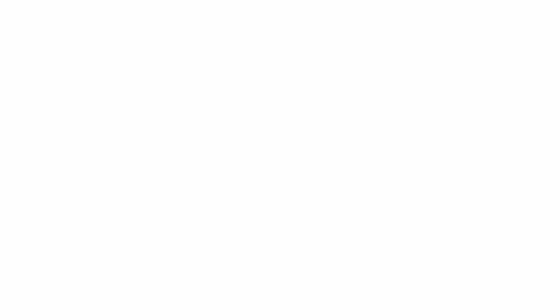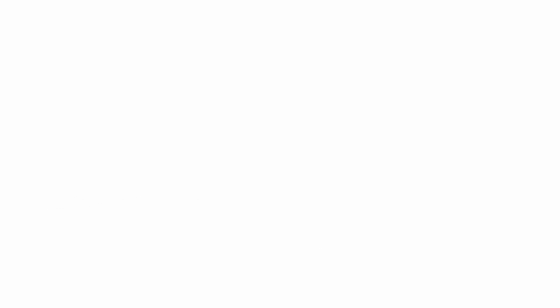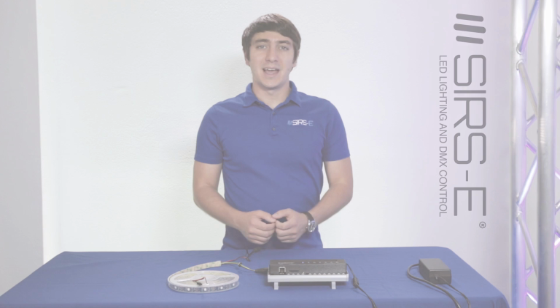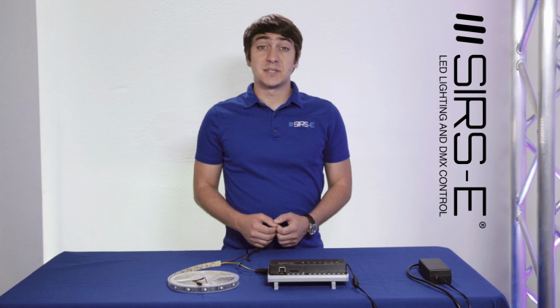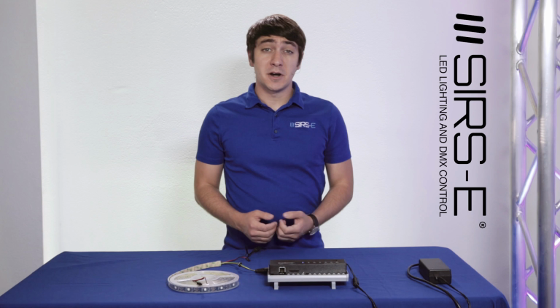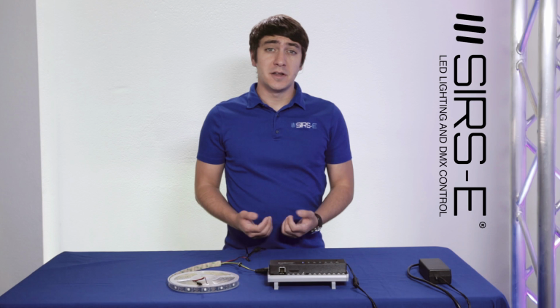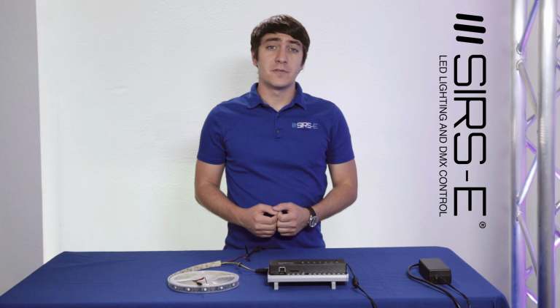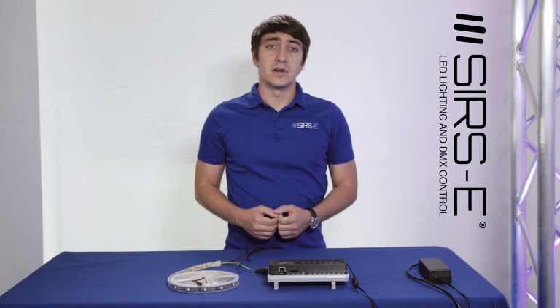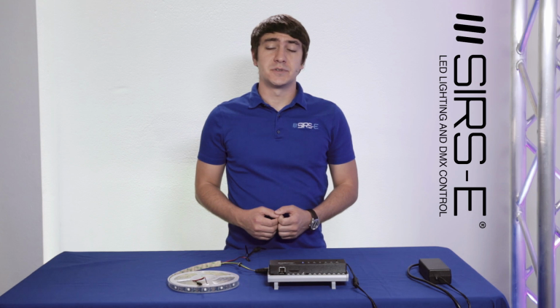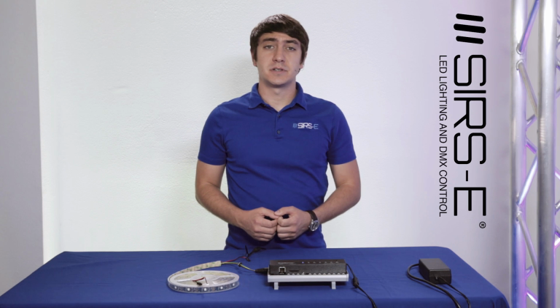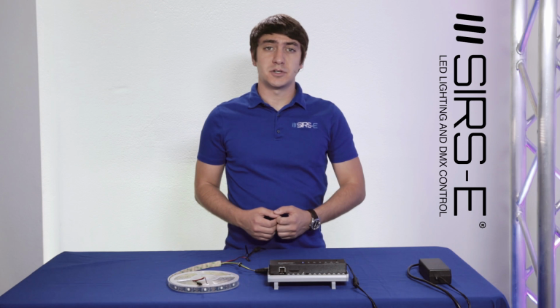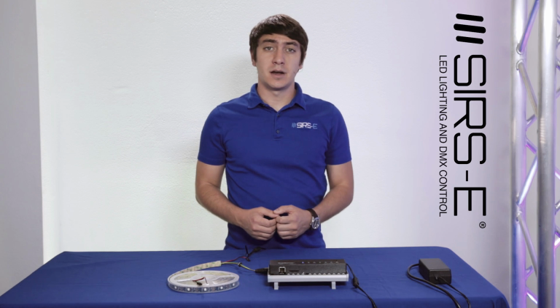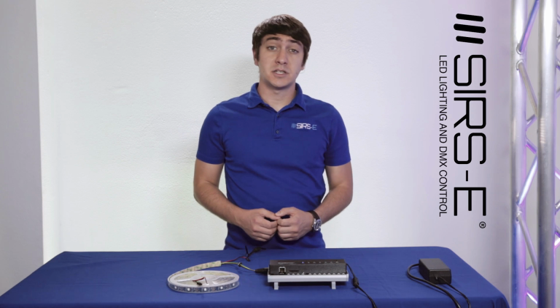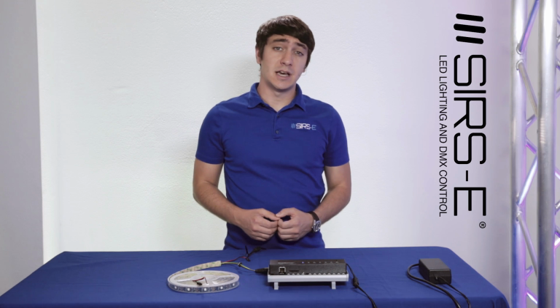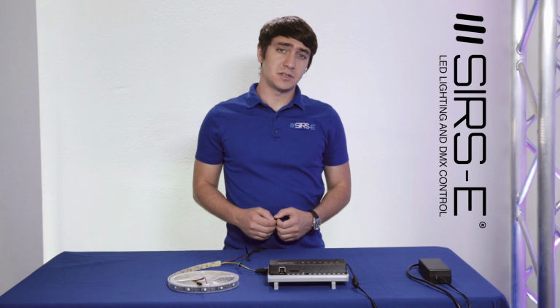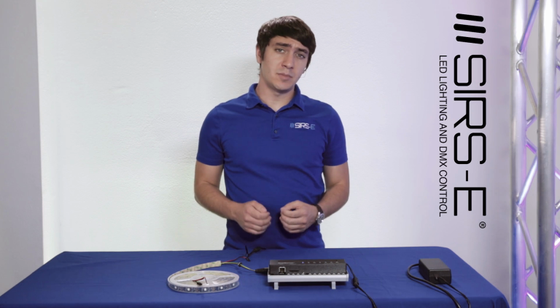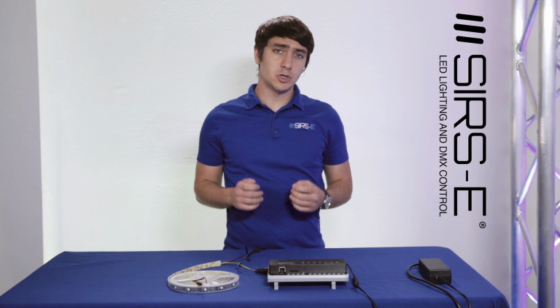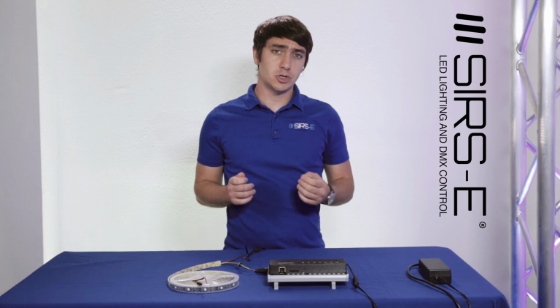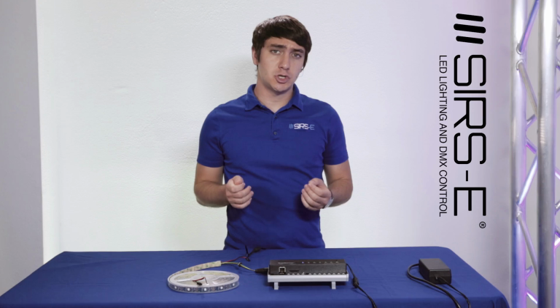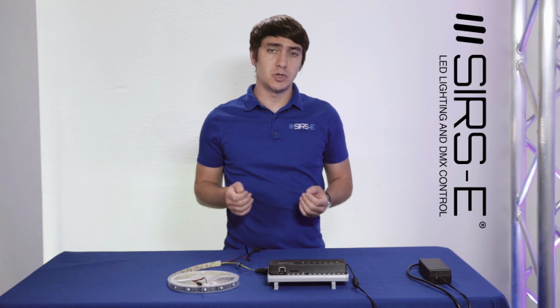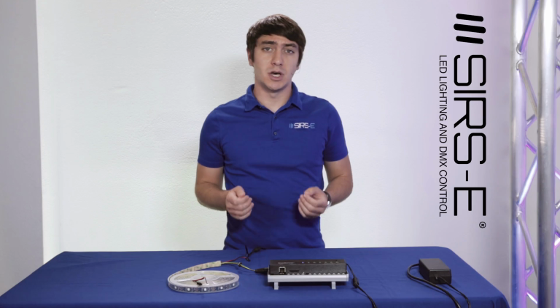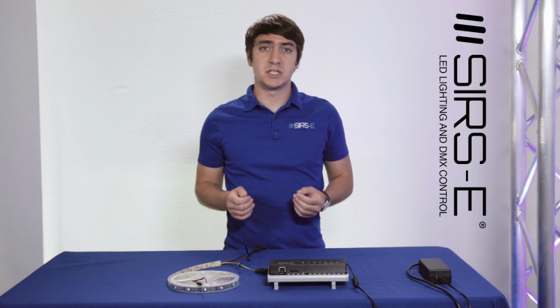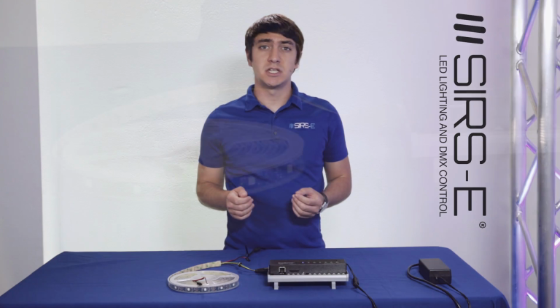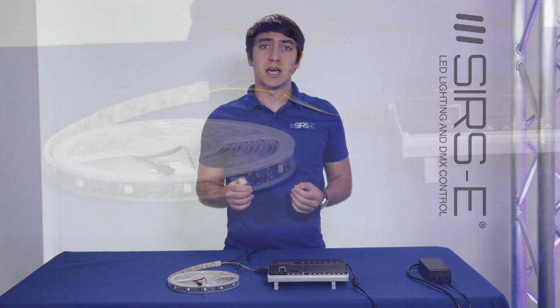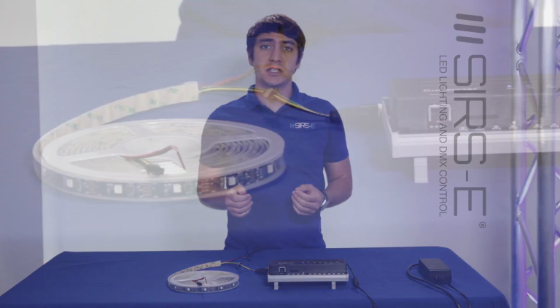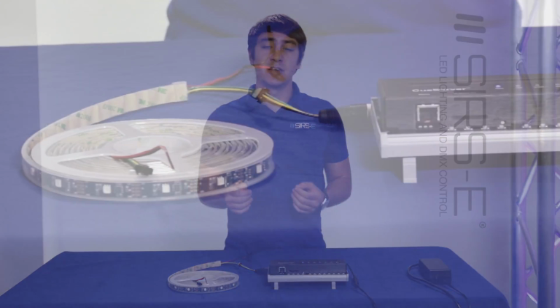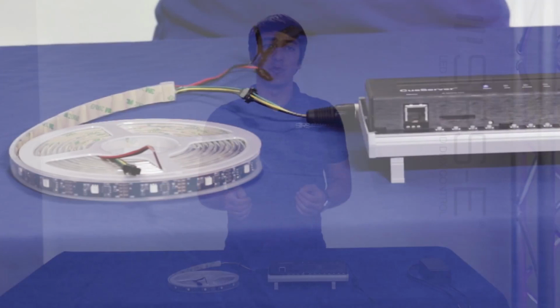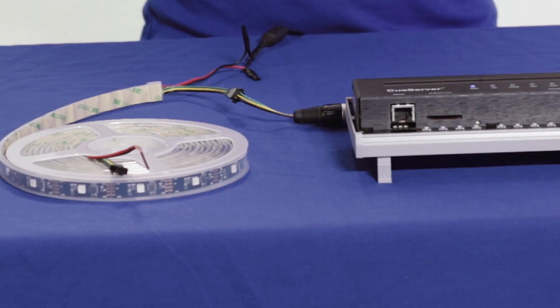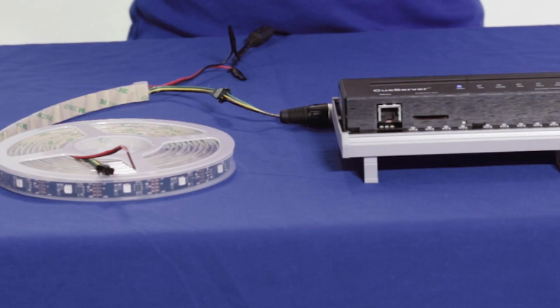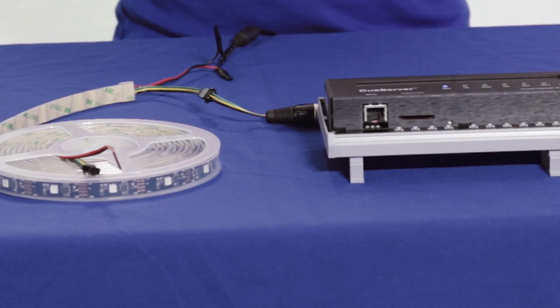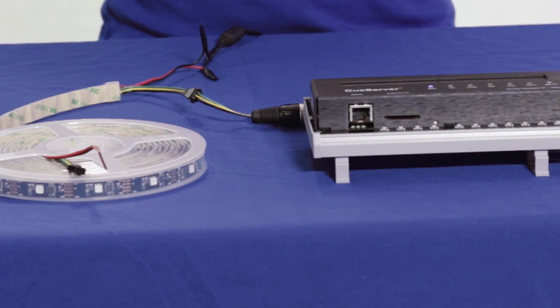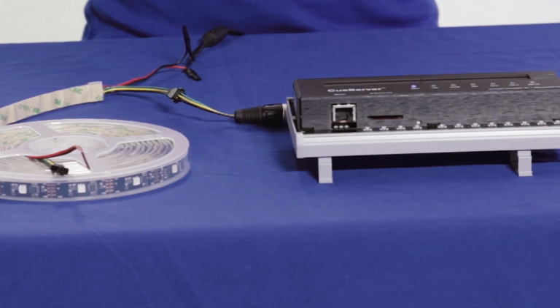Hey guys, Martin here from Sirs Electronics and today I'm going to introduce to you the CS840 Q-Server.